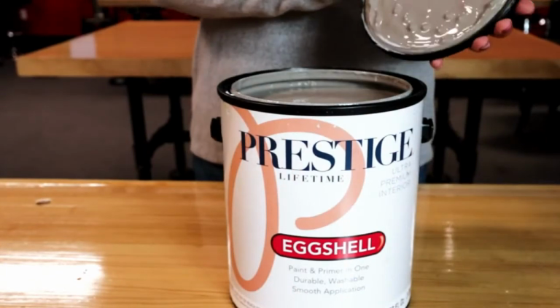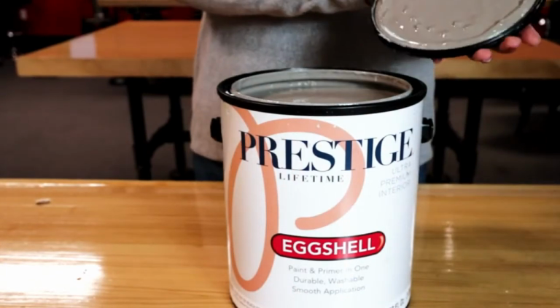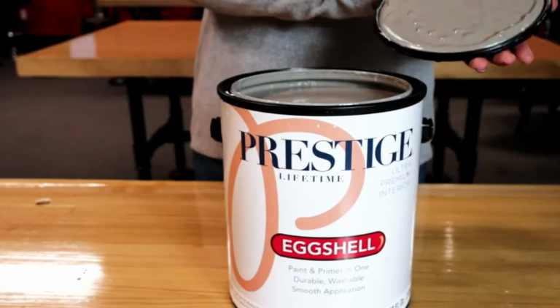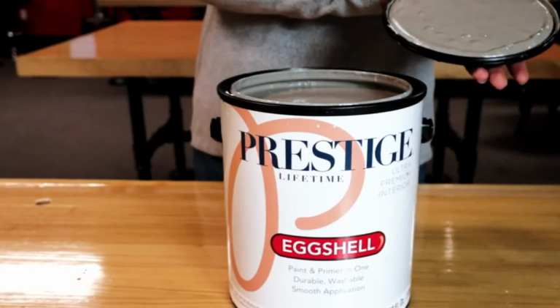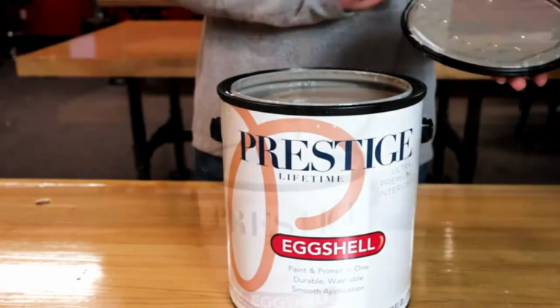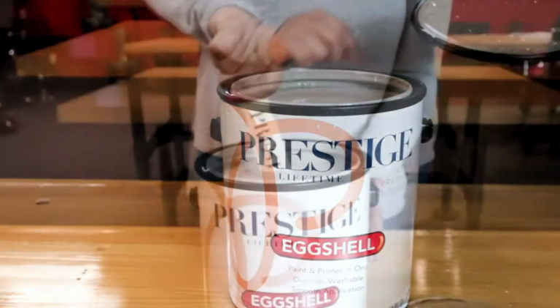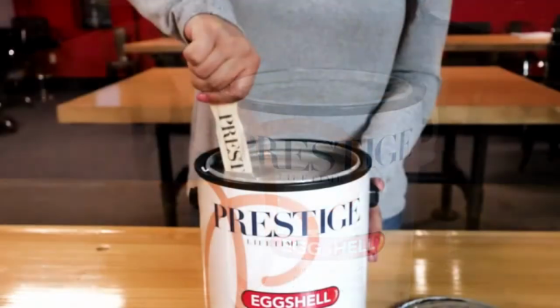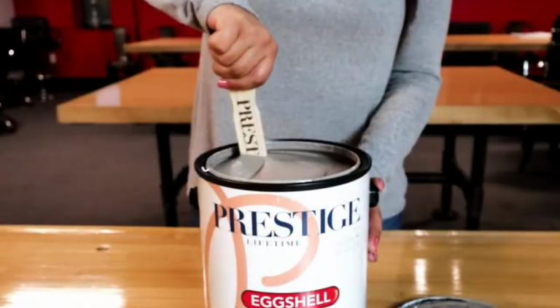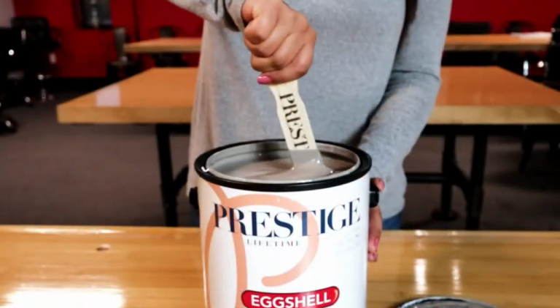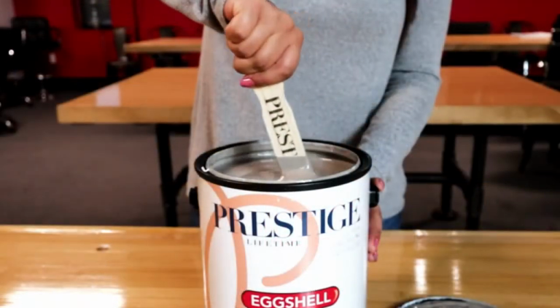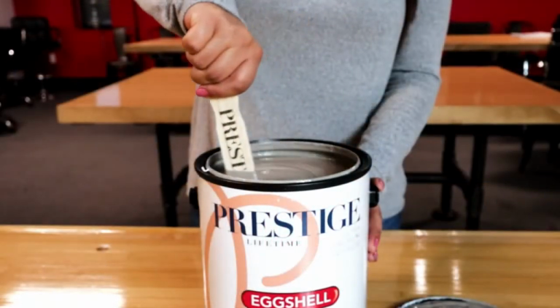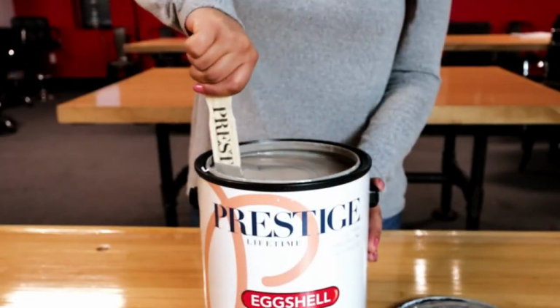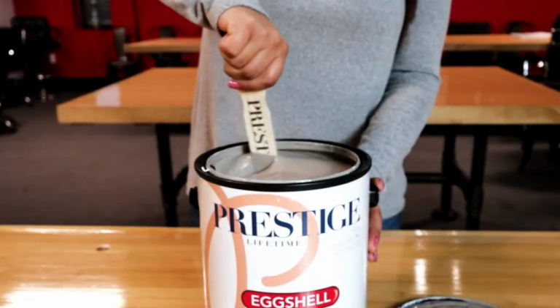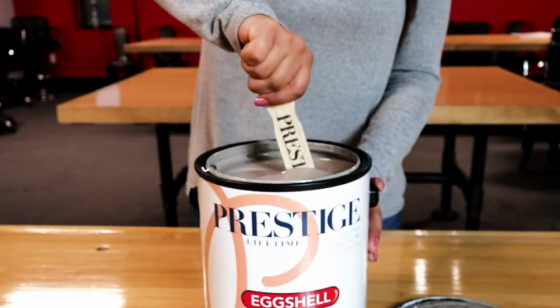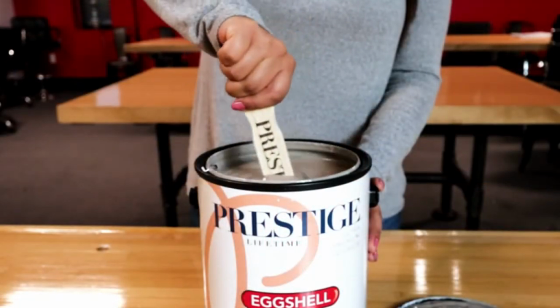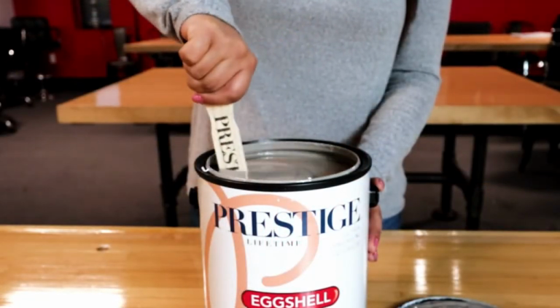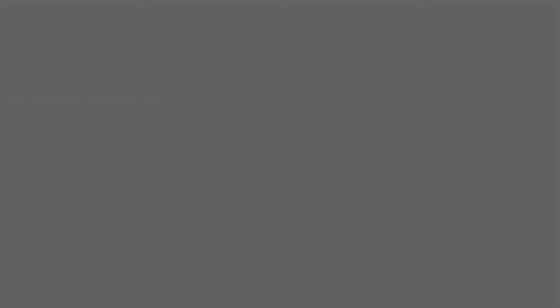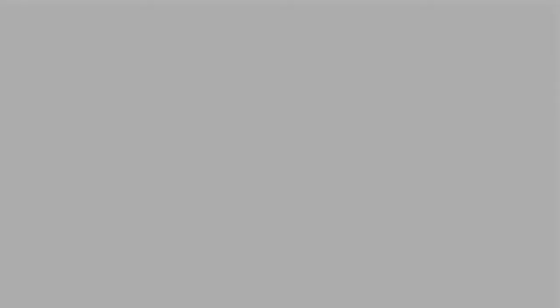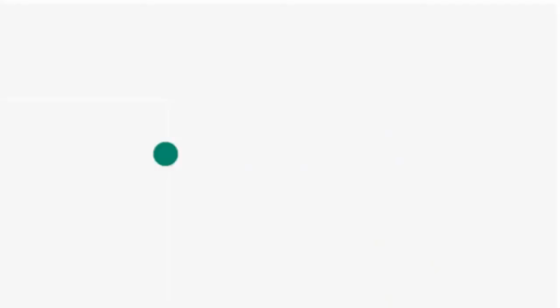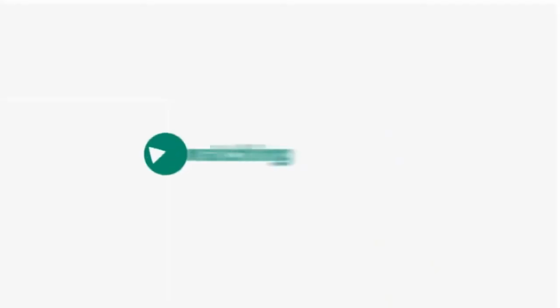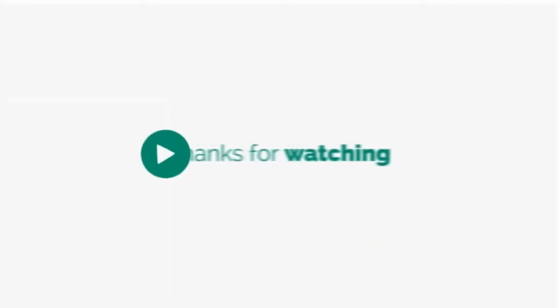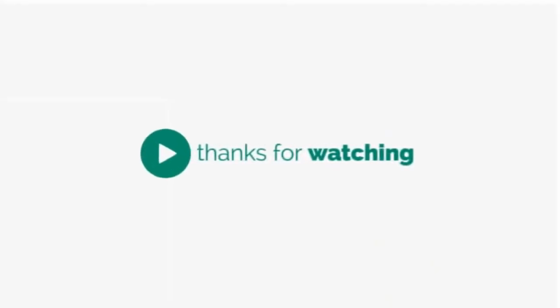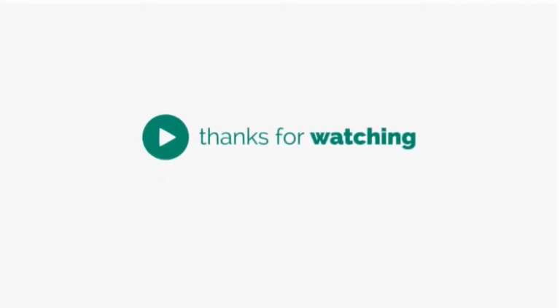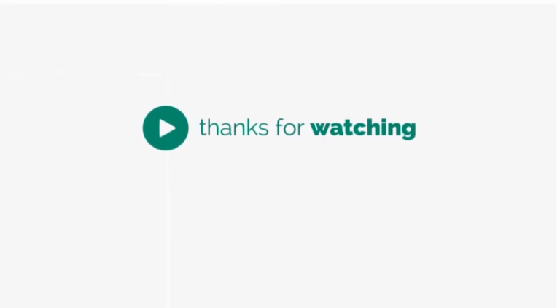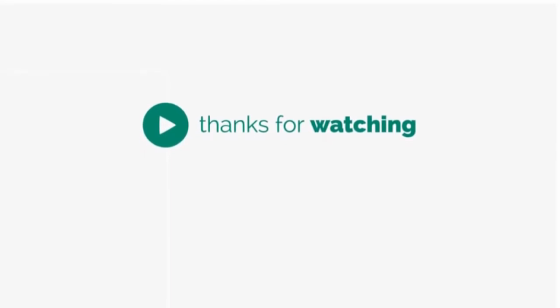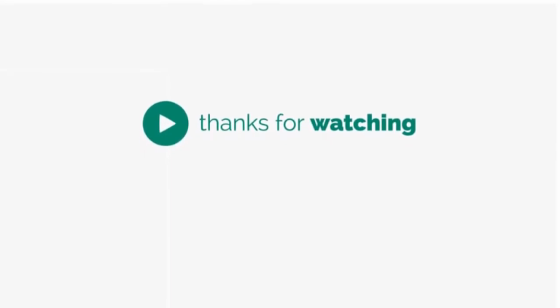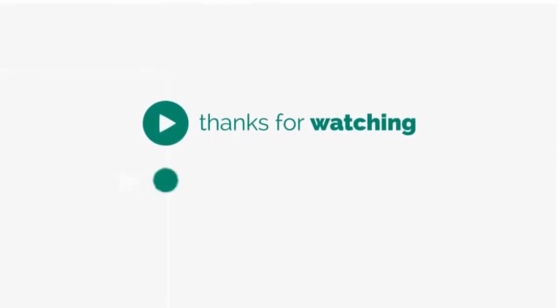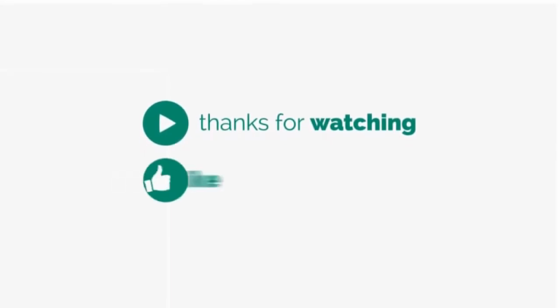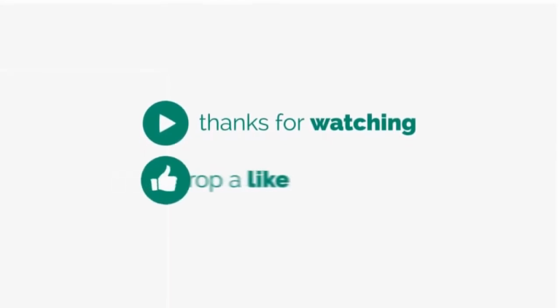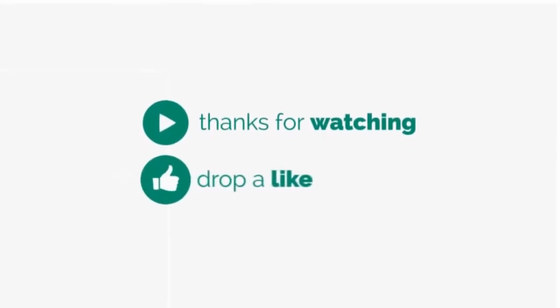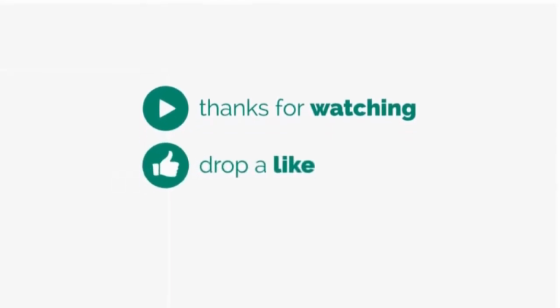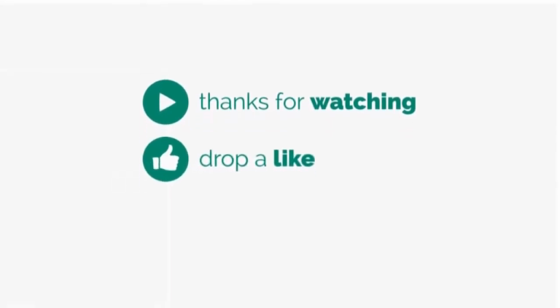Your can was shaken inside an electric paint shaker before we shipped it to you, but we recommend stirring the paint before you apply it.